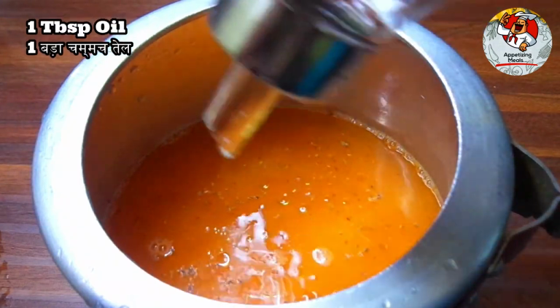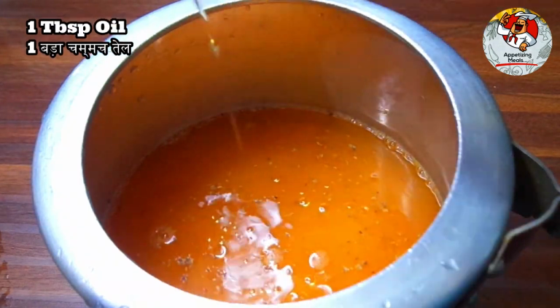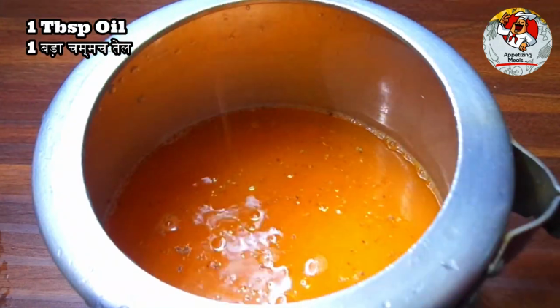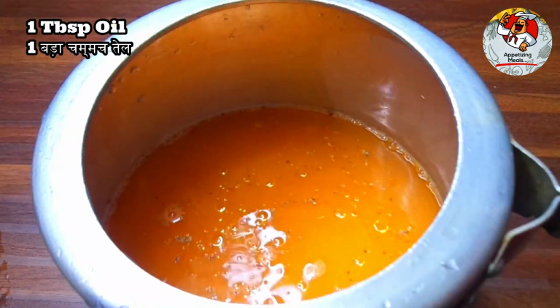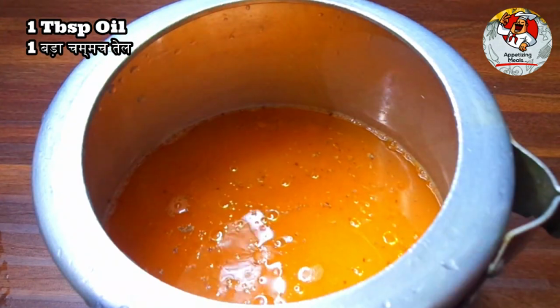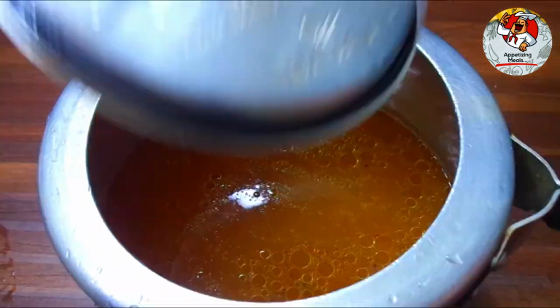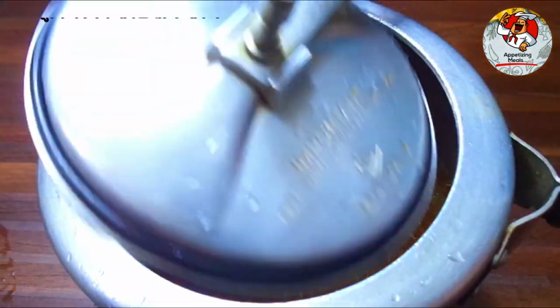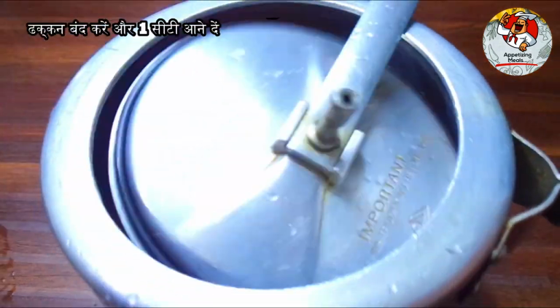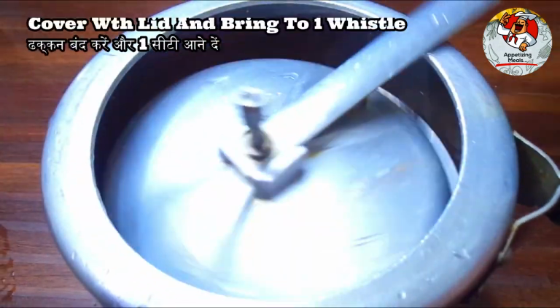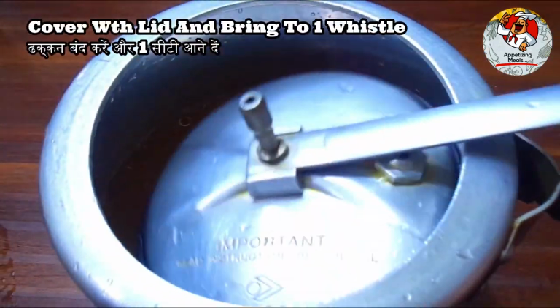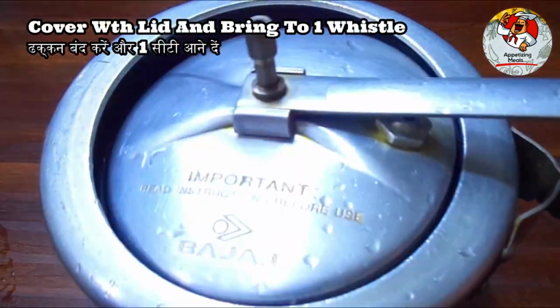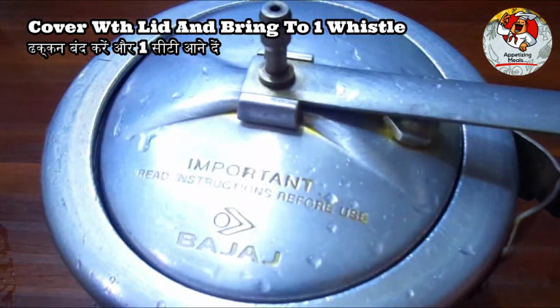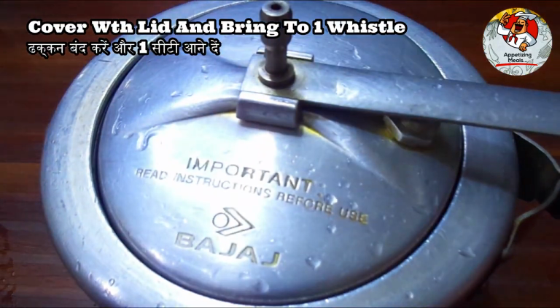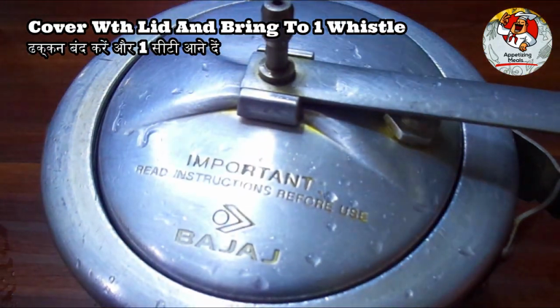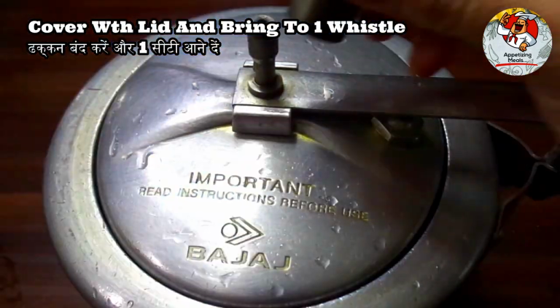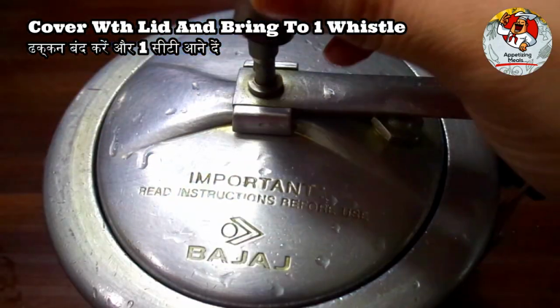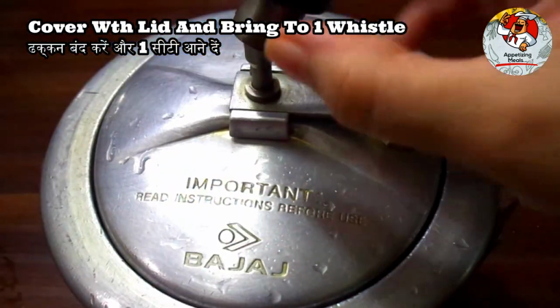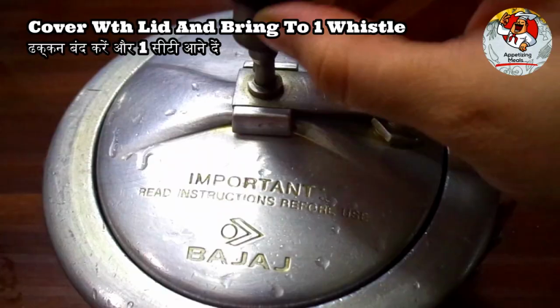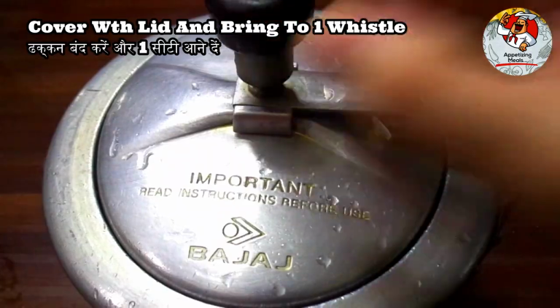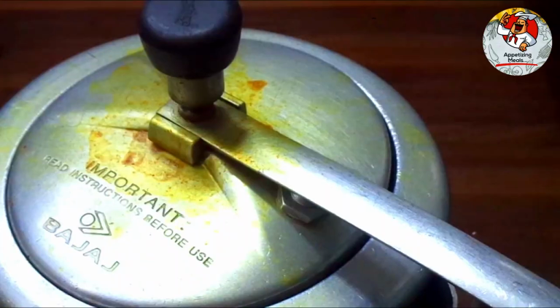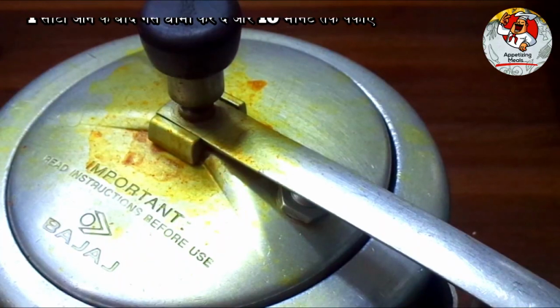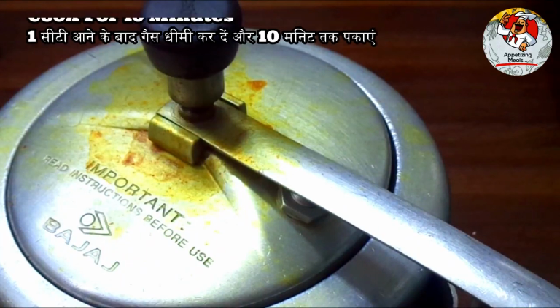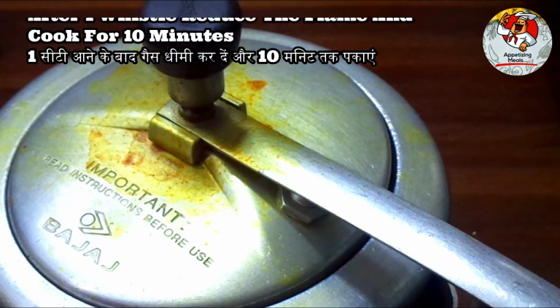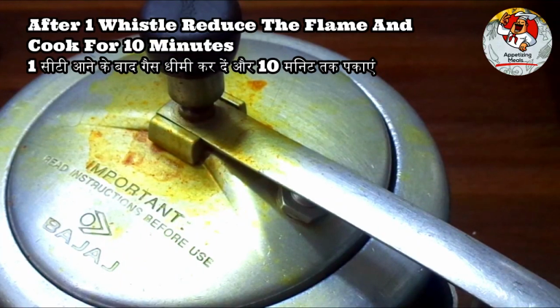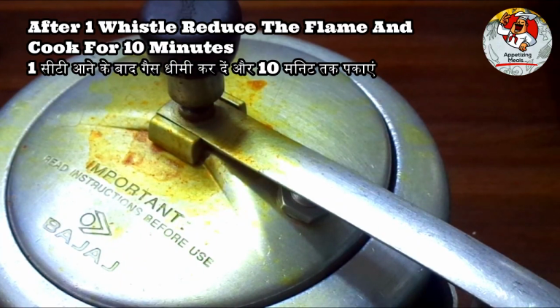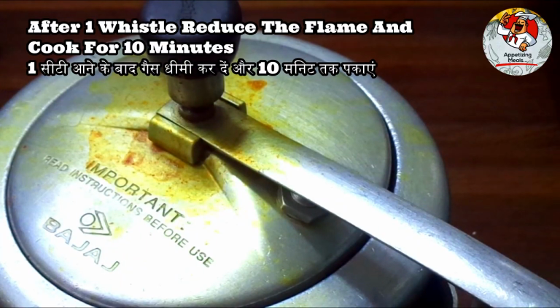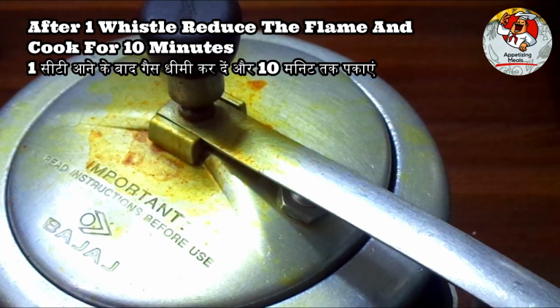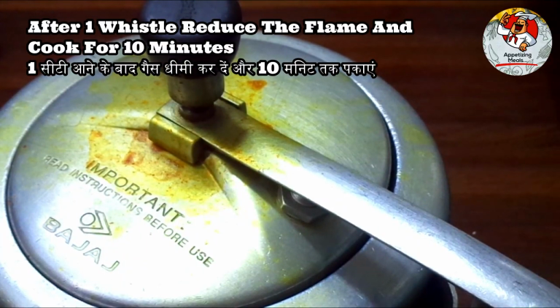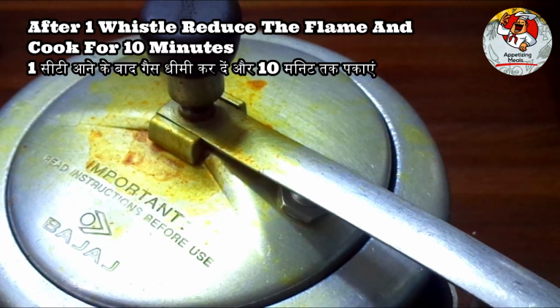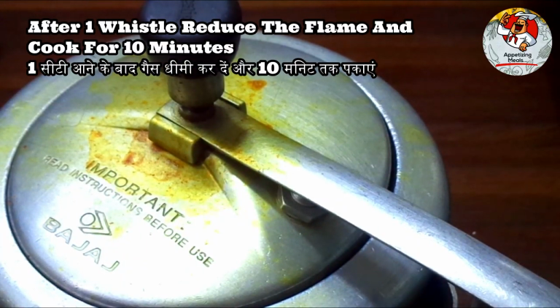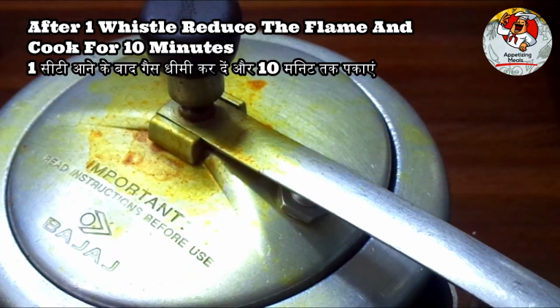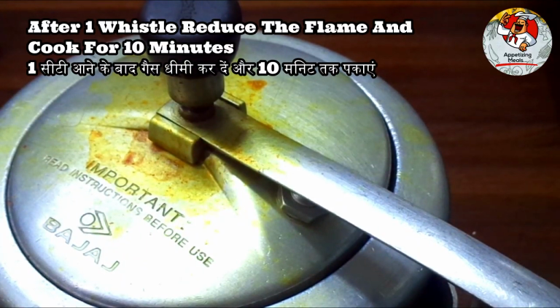Cover with lid and bring to one whistle. After one whistle, reduce the flame and cook for 10 minutes.